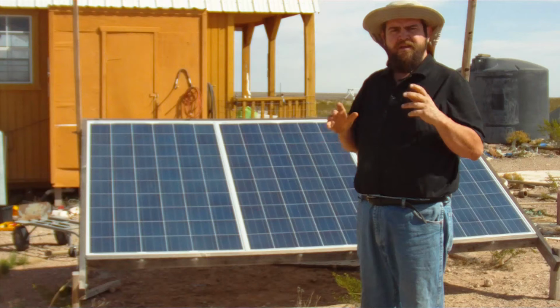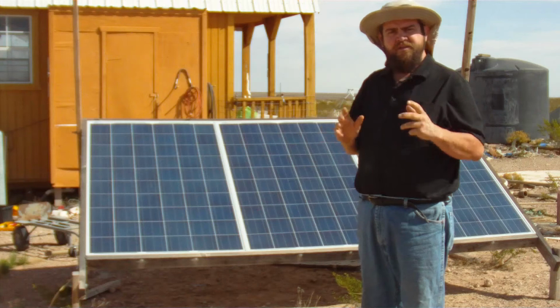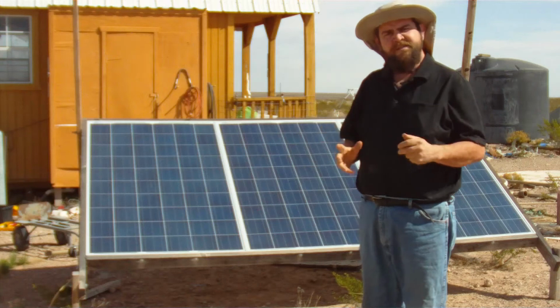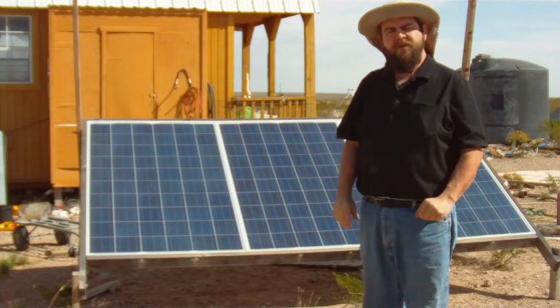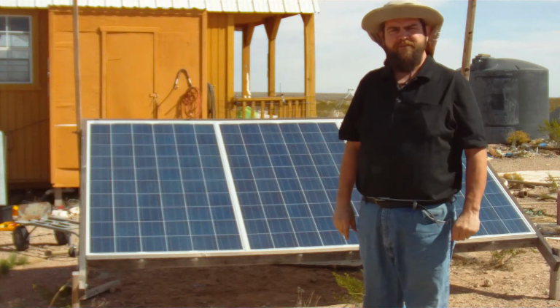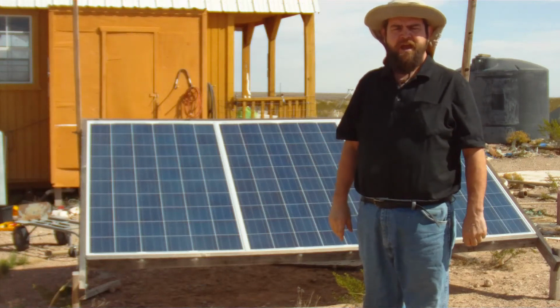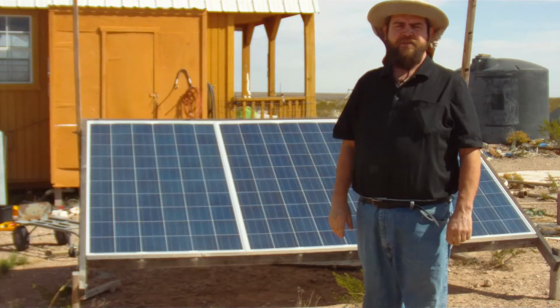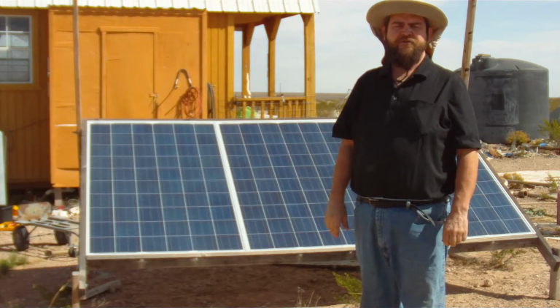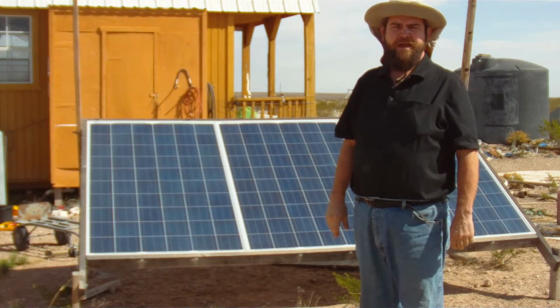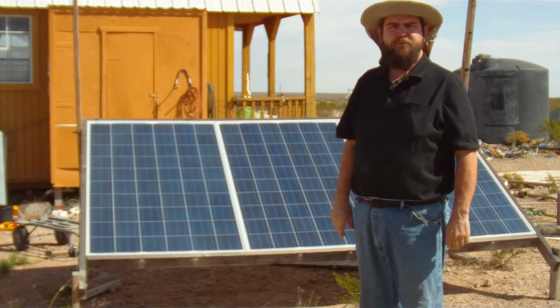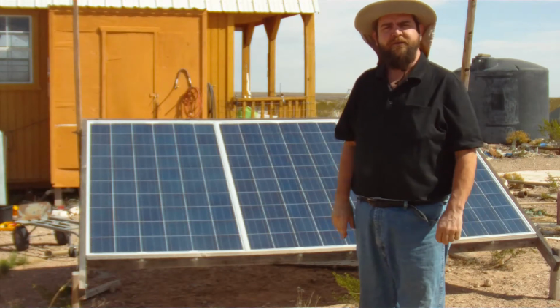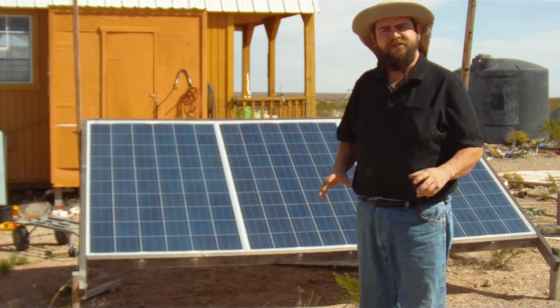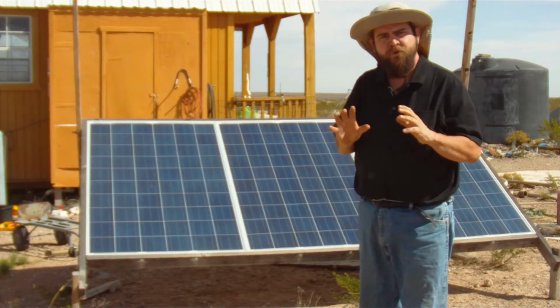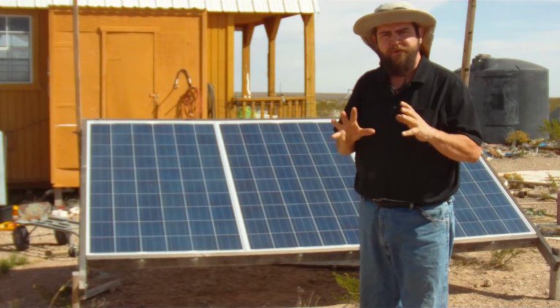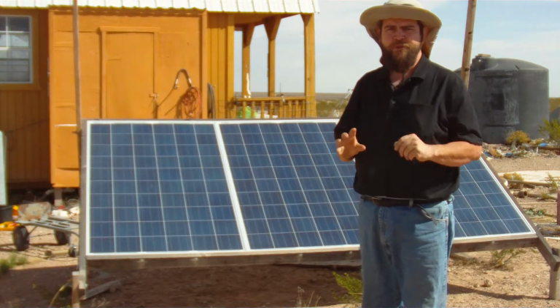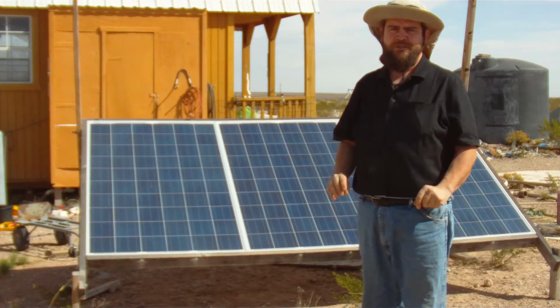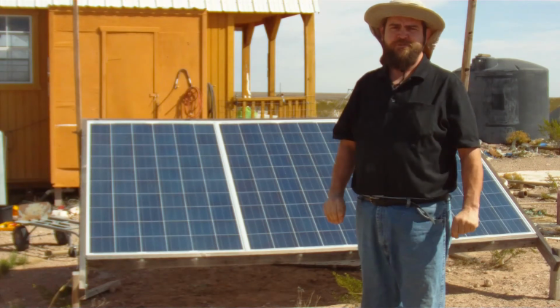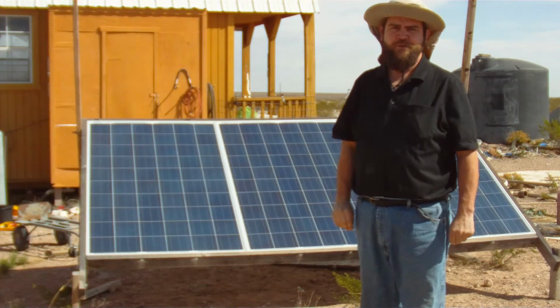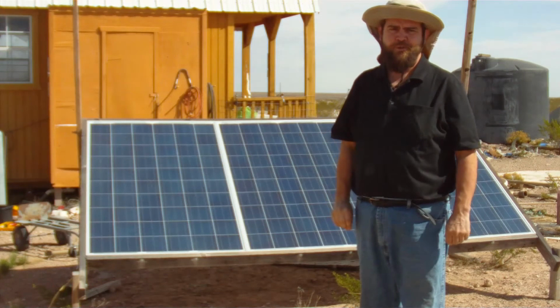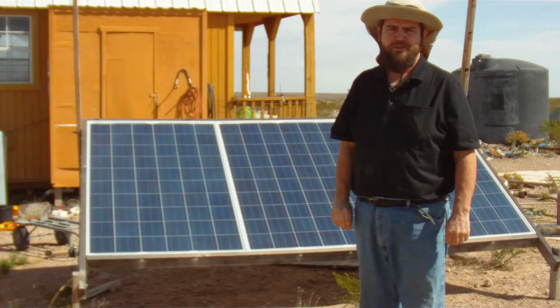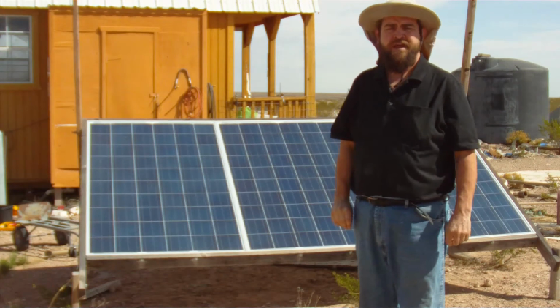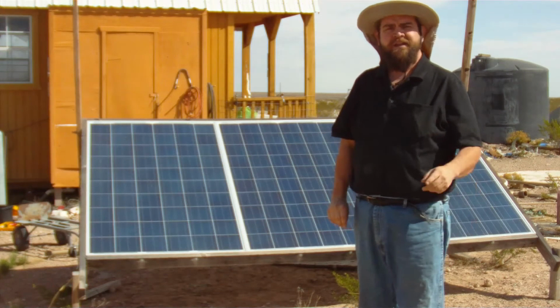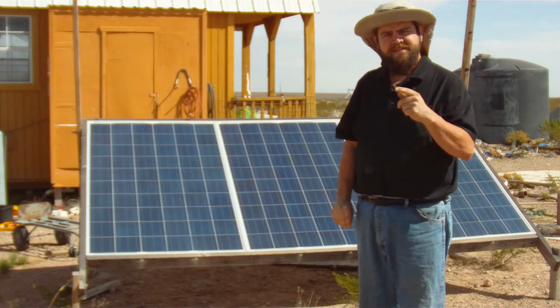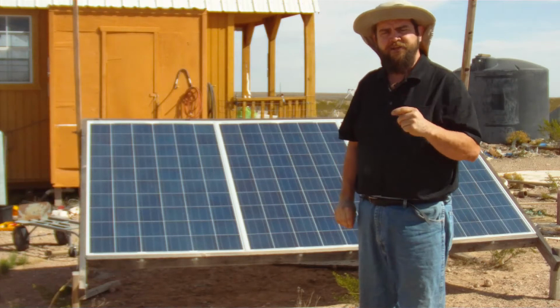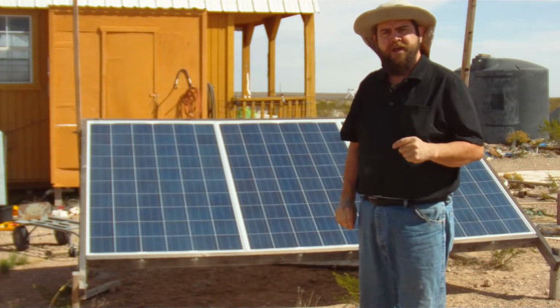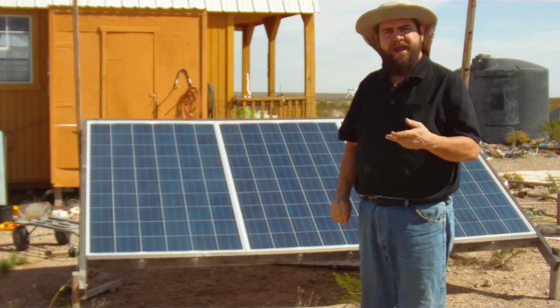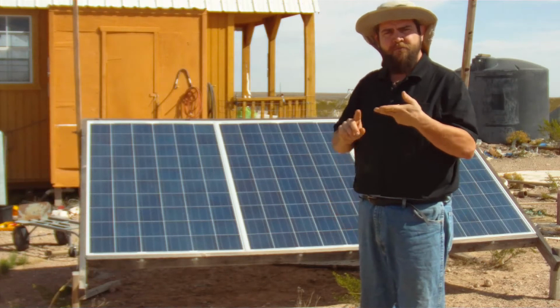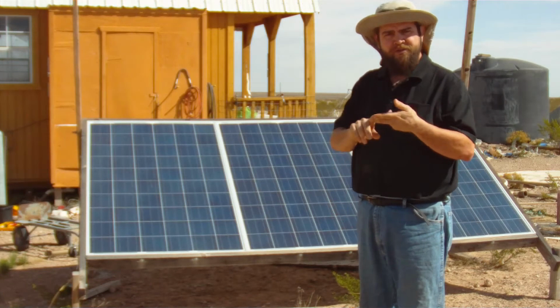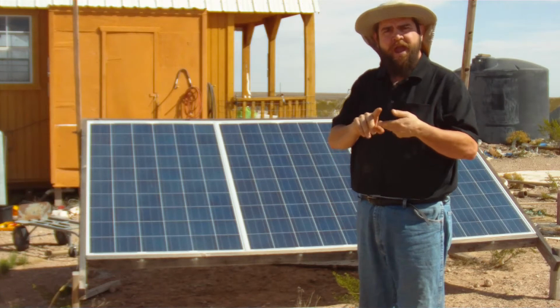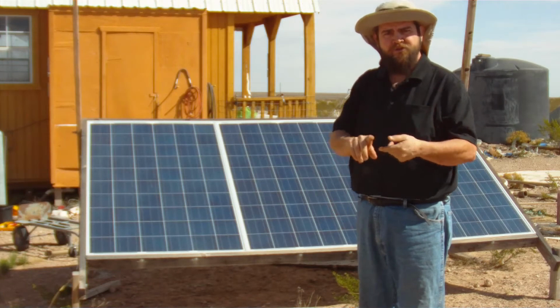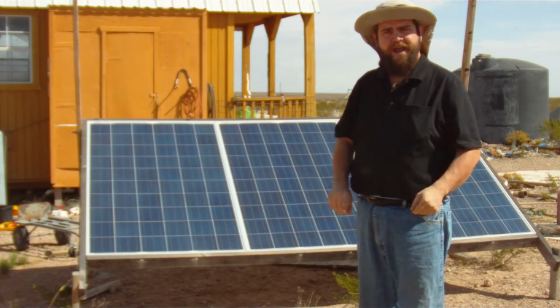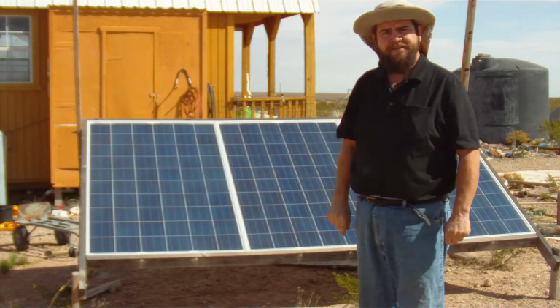The specific gravity of the electrolyte of your batteries is critical to your success with the solar system. Let's take a look at how to measure and track it.